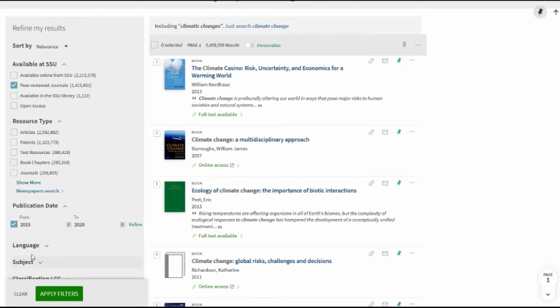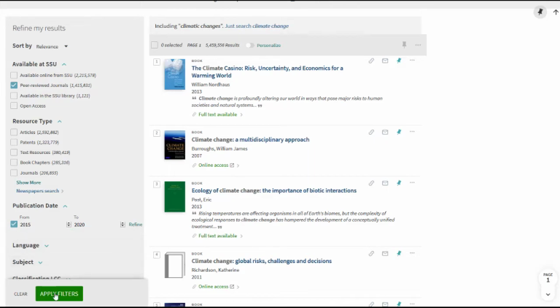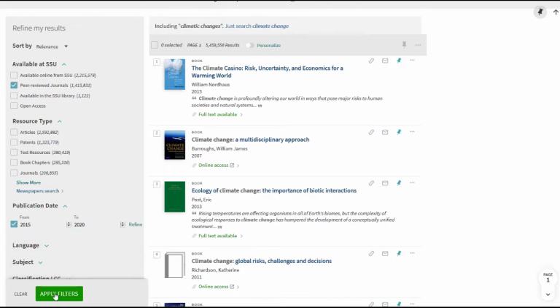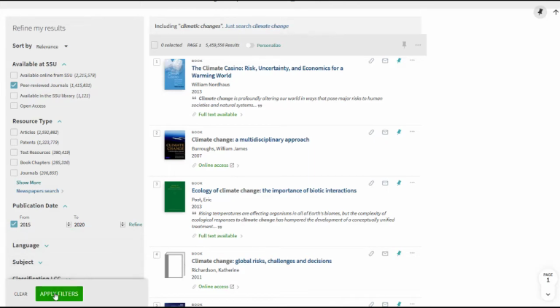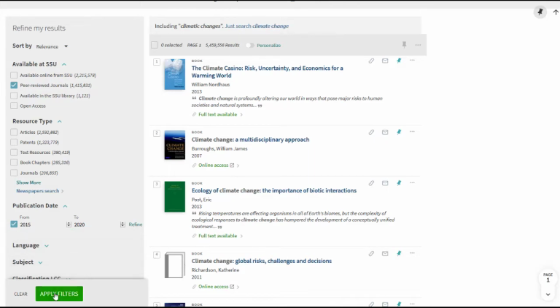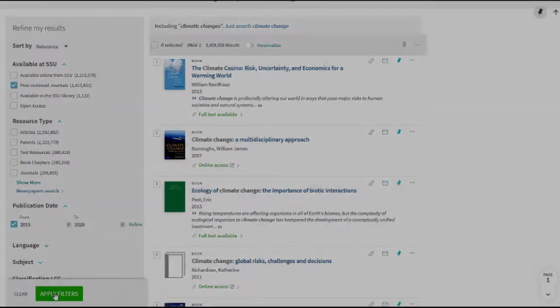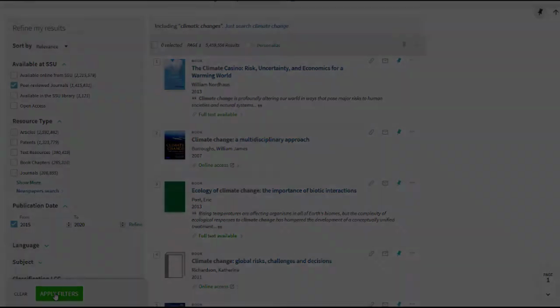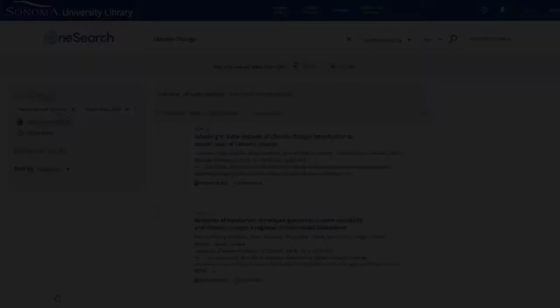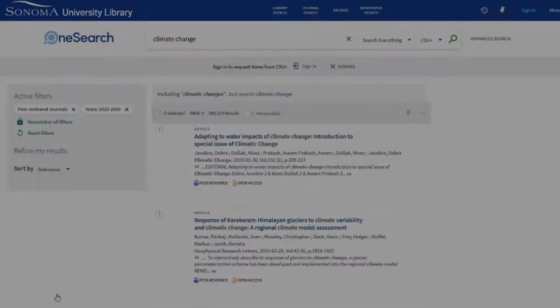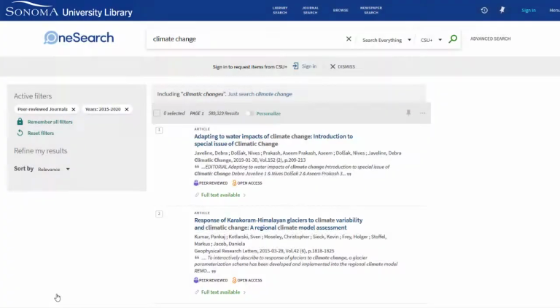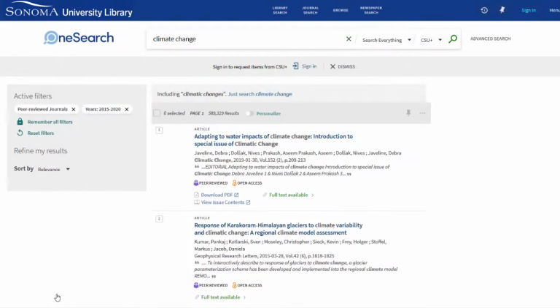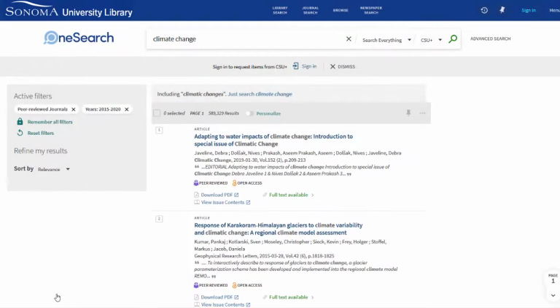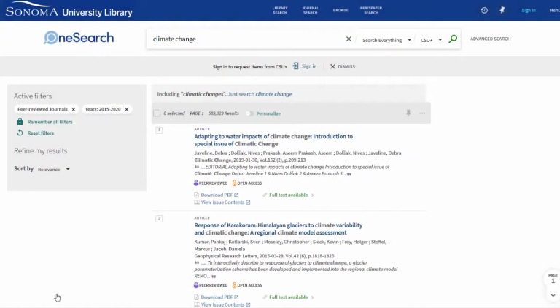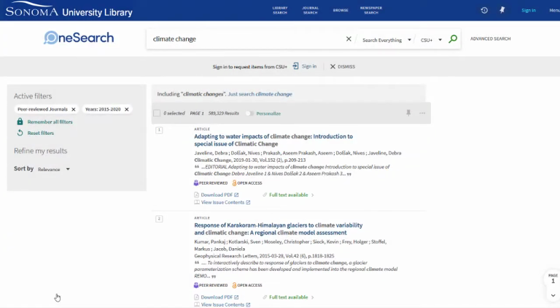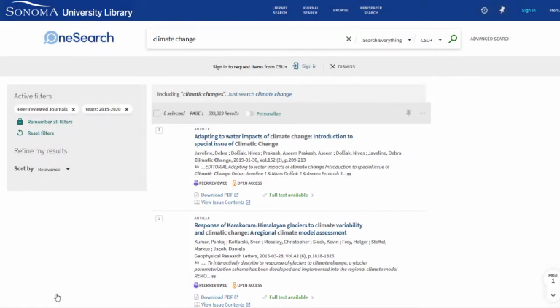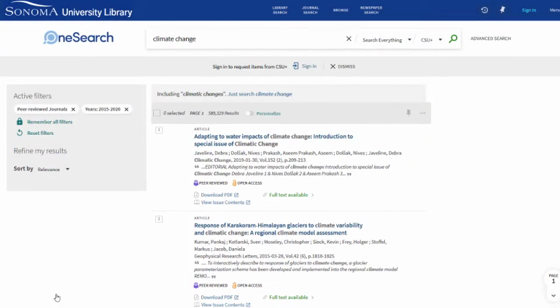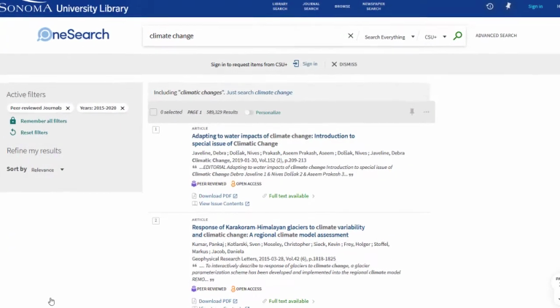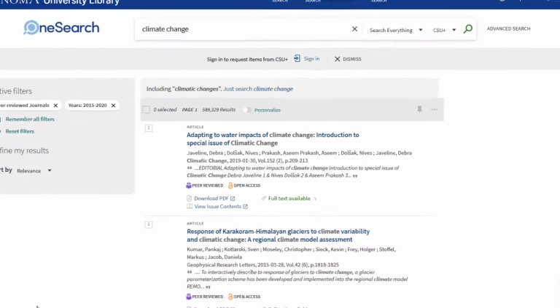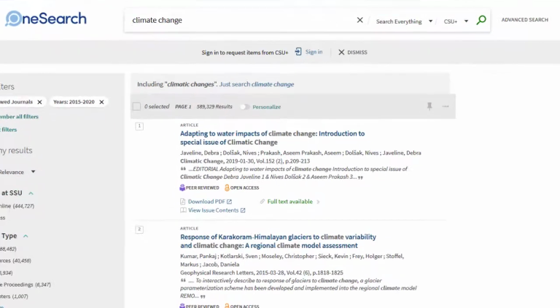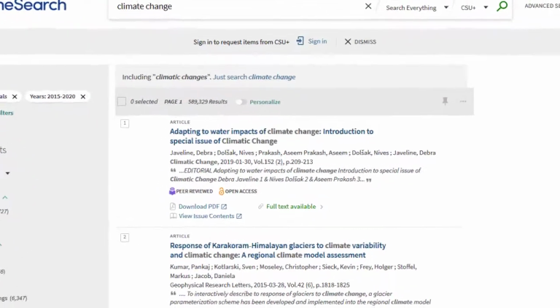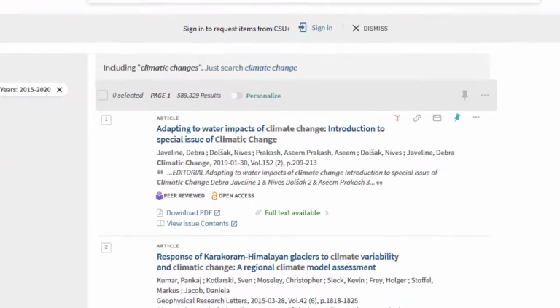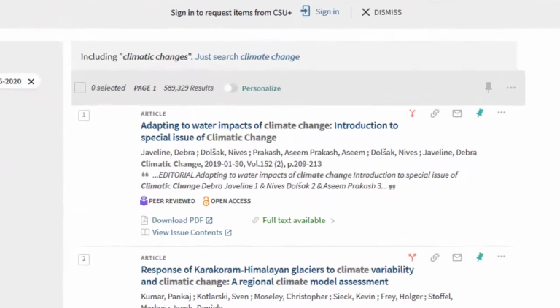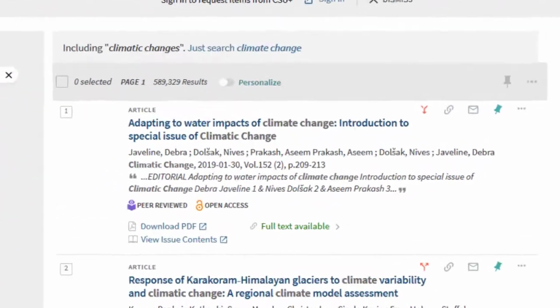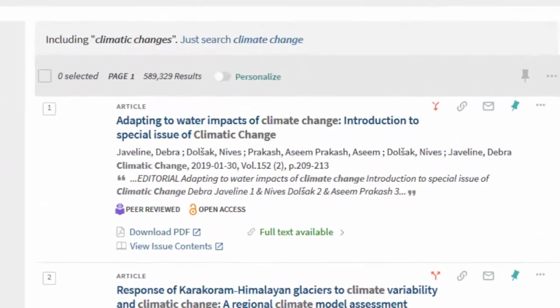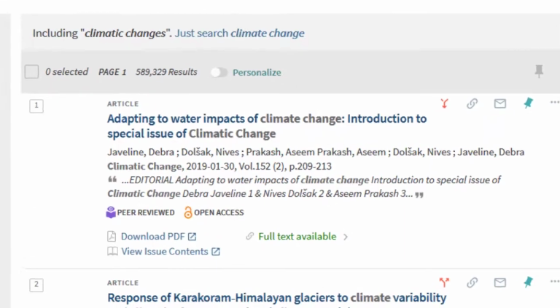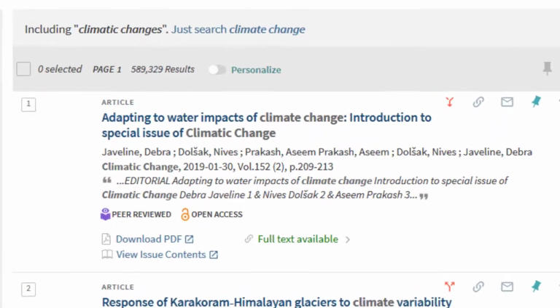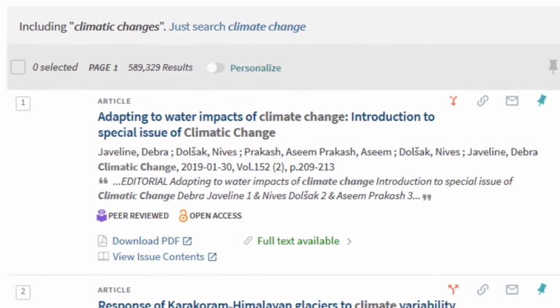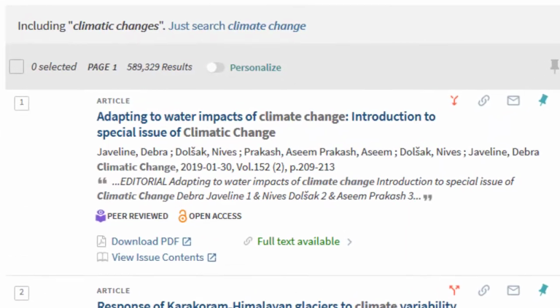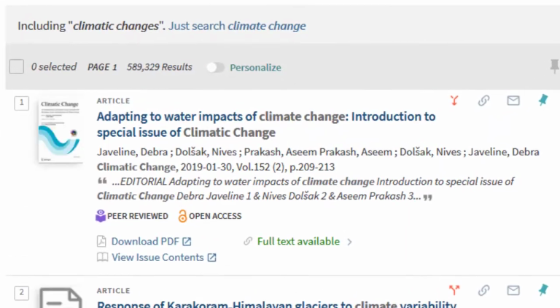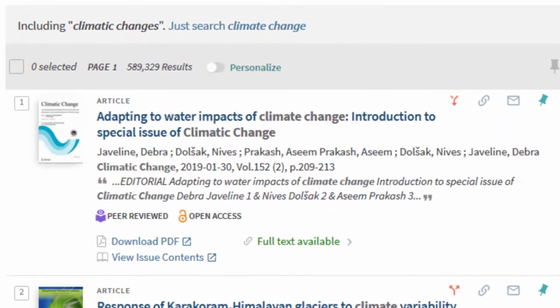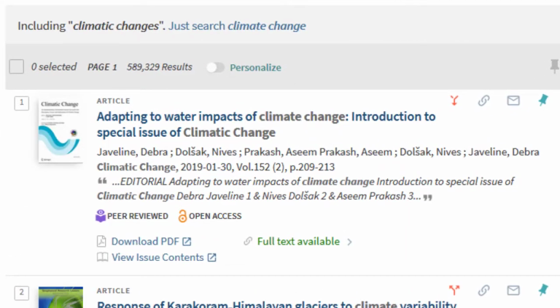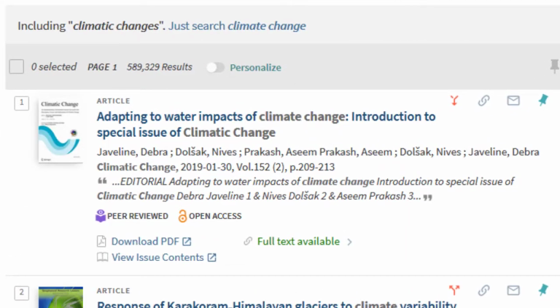By clicking Apply Filters, you narrow your results from 3 million plus to a little over 500,000.